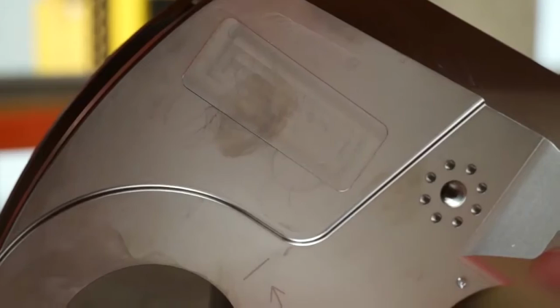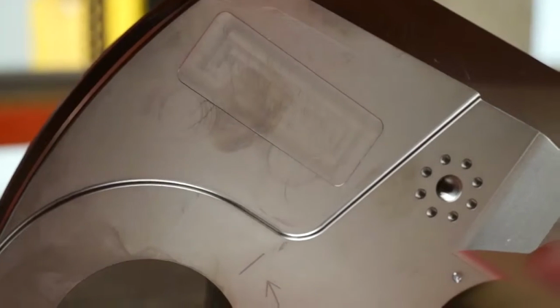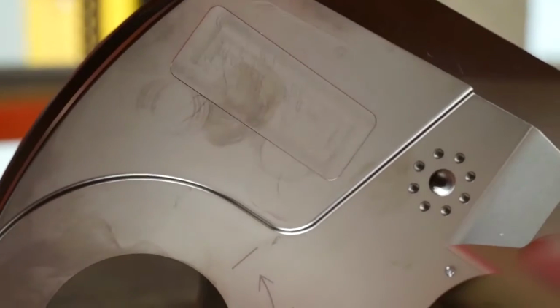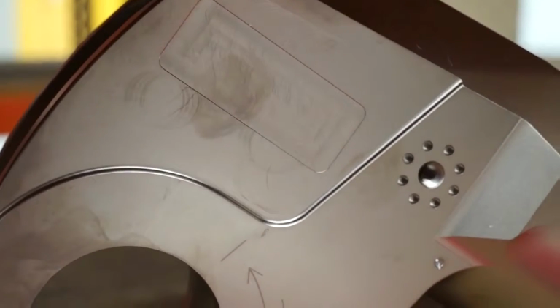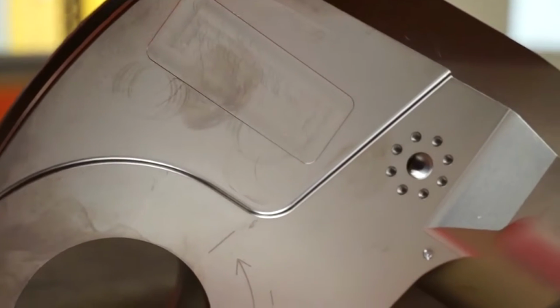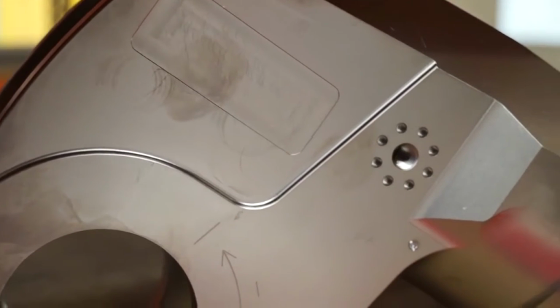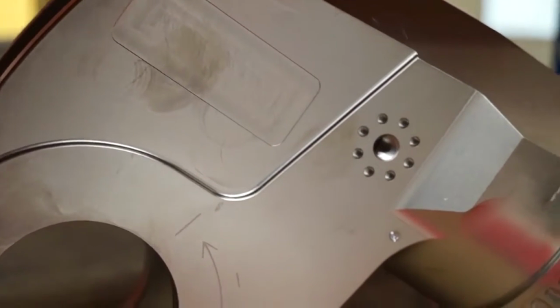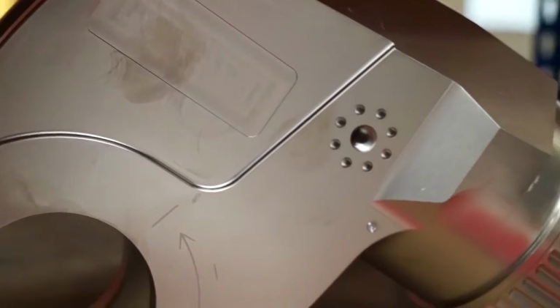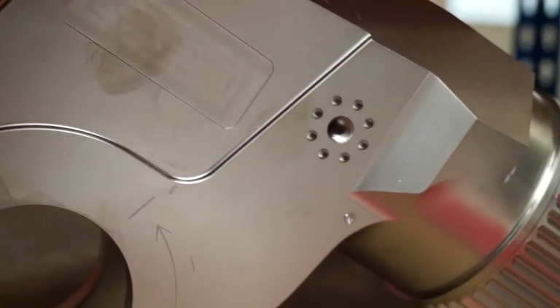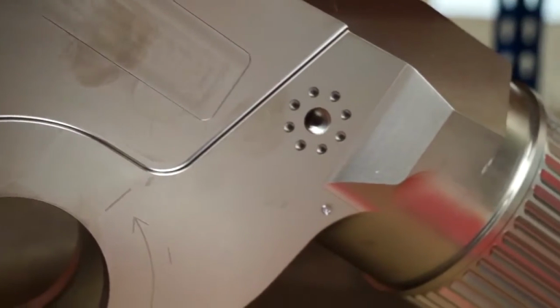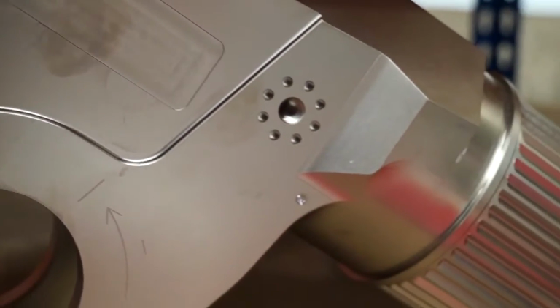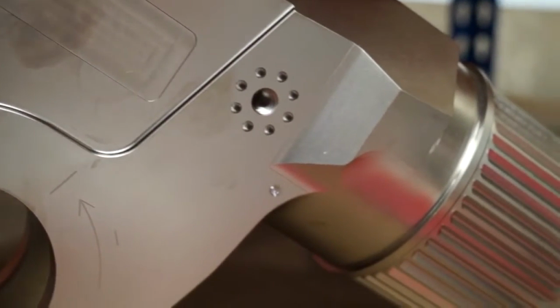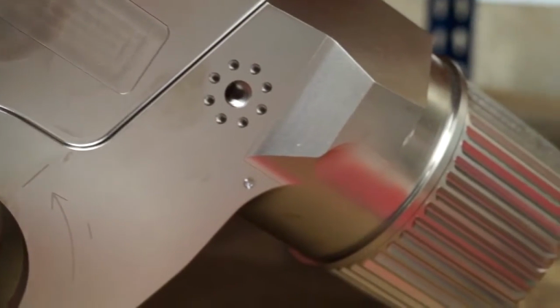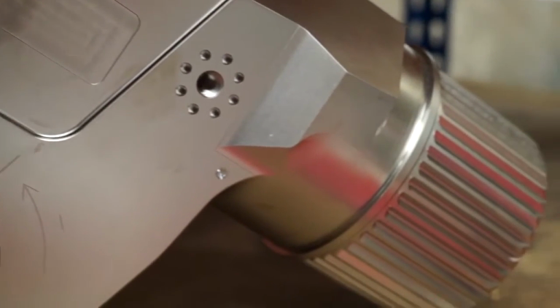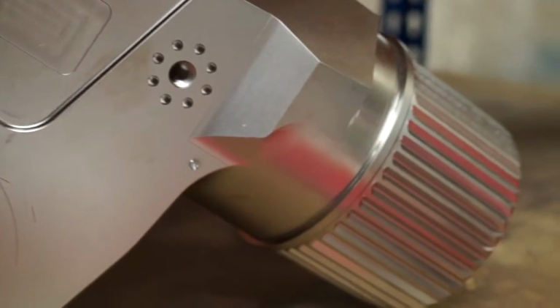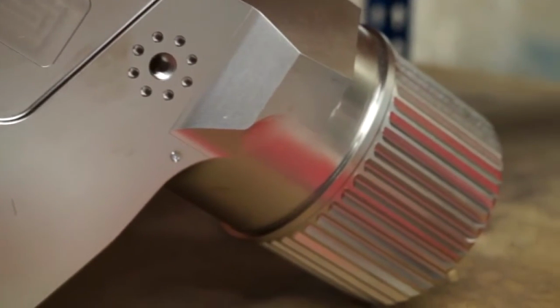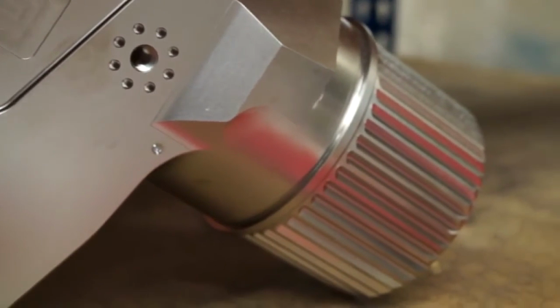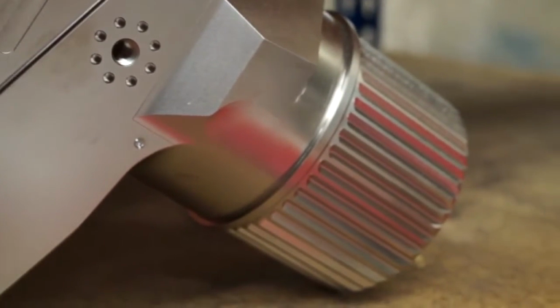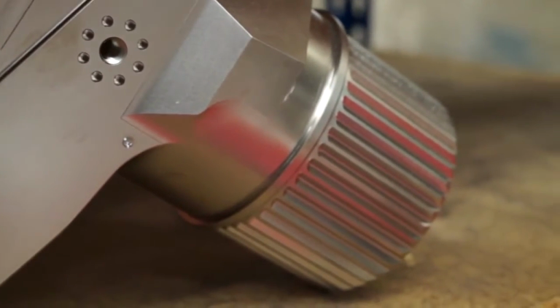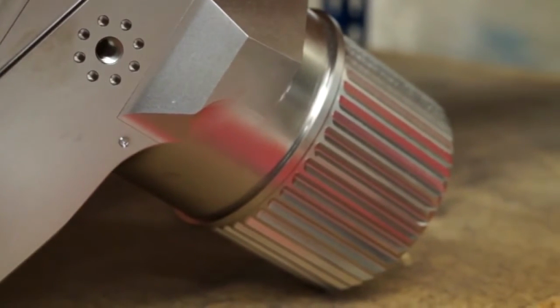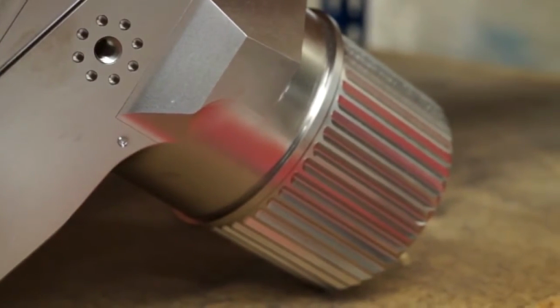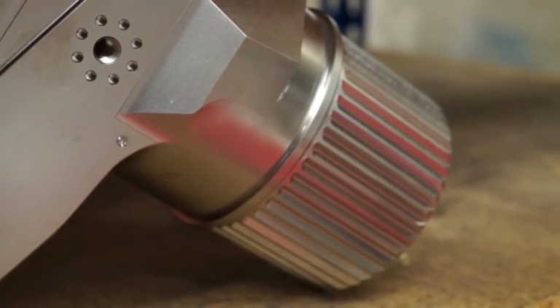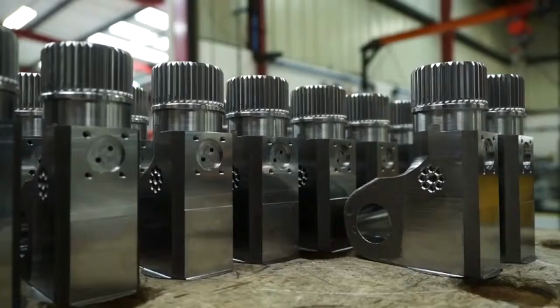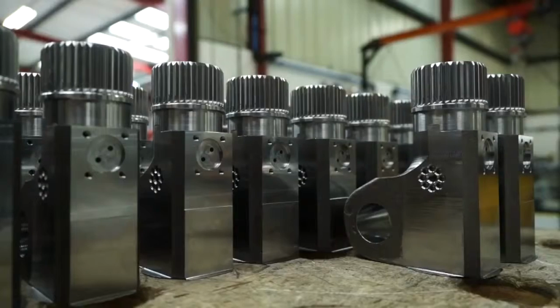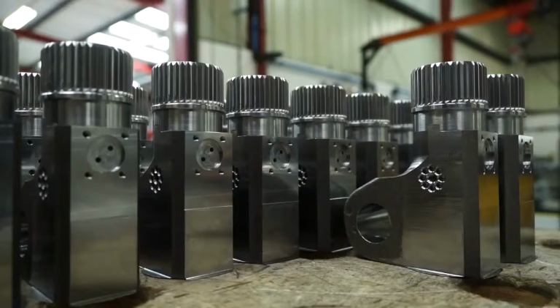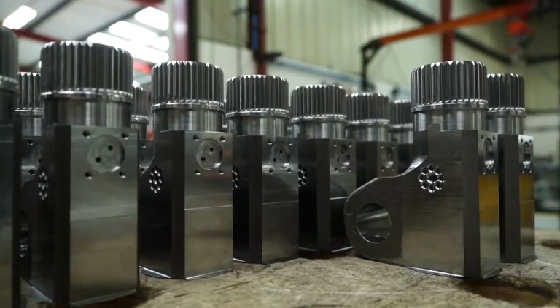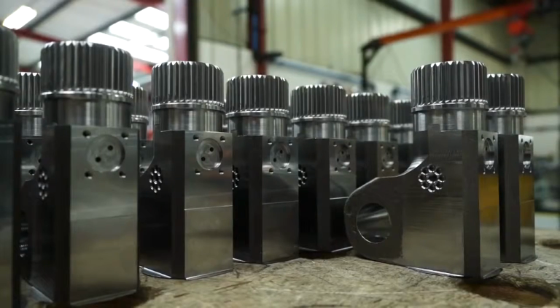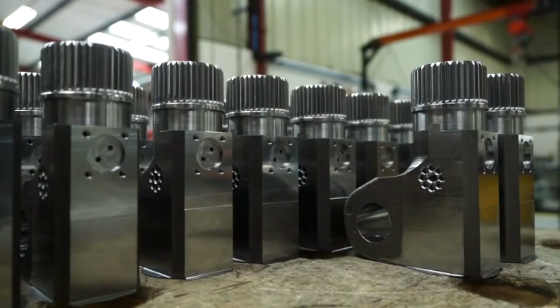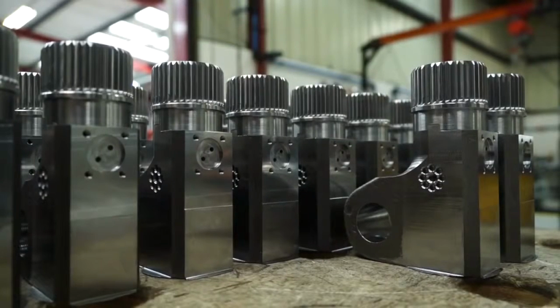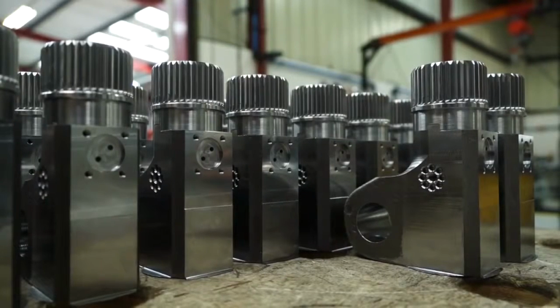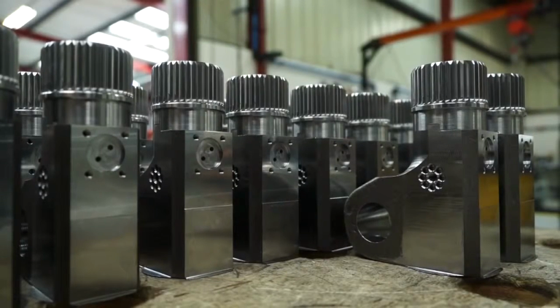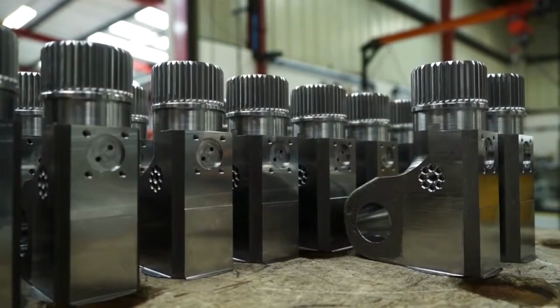And you do bigger and smaller? Yes, this is the second largest. We do one bigger than this and then we go down with really small ones.